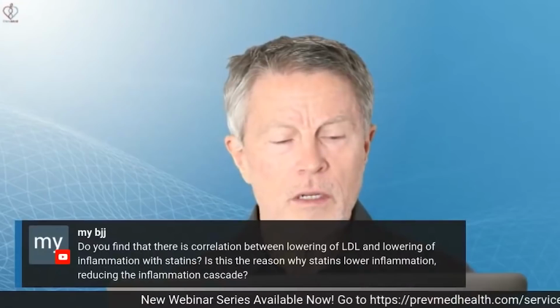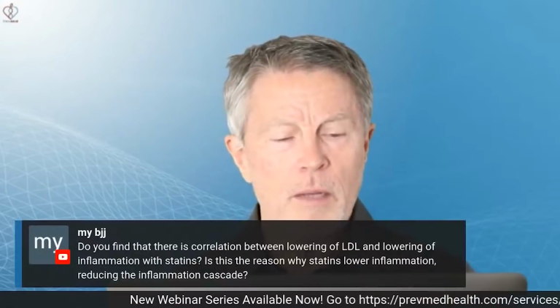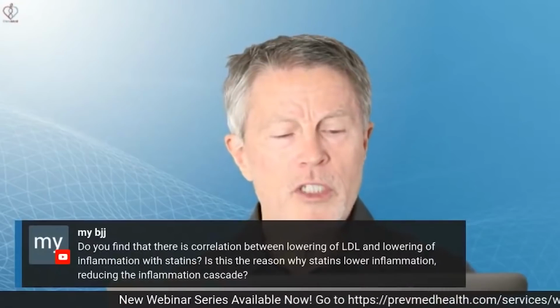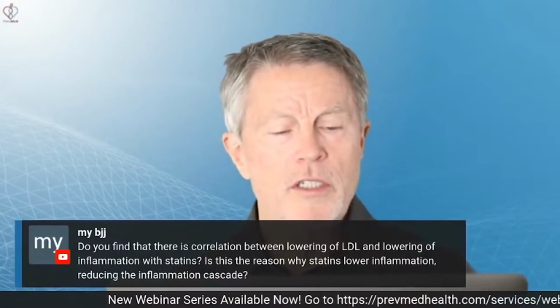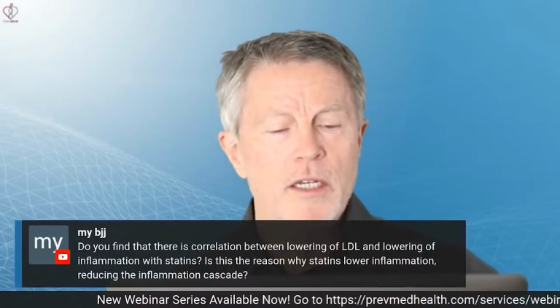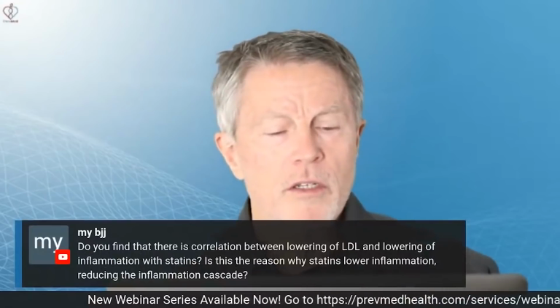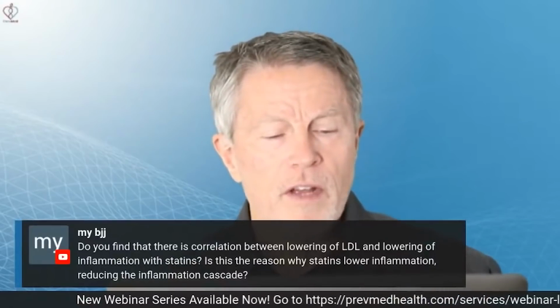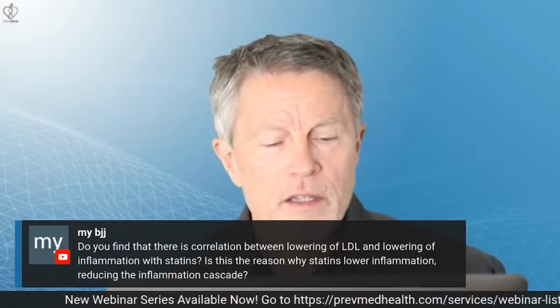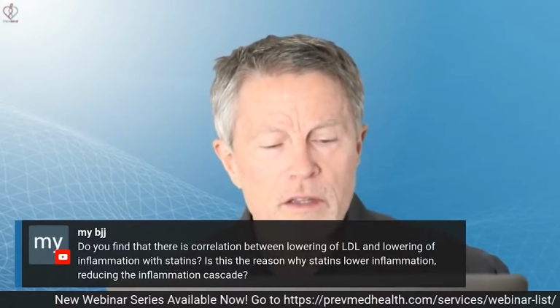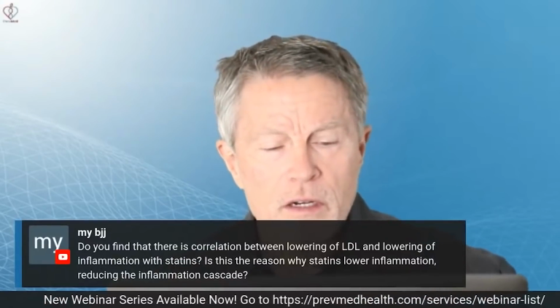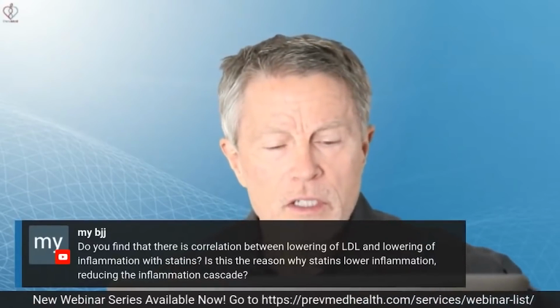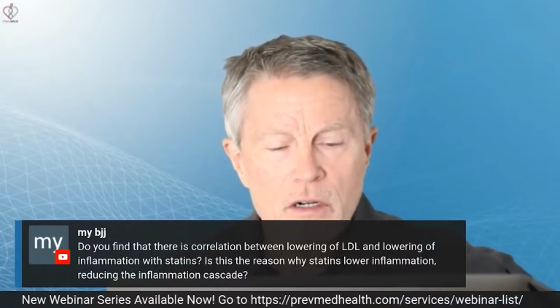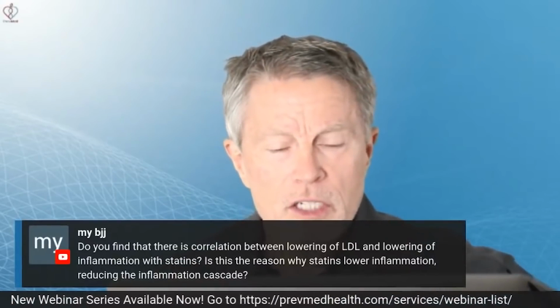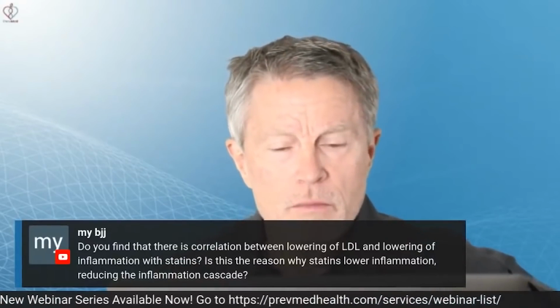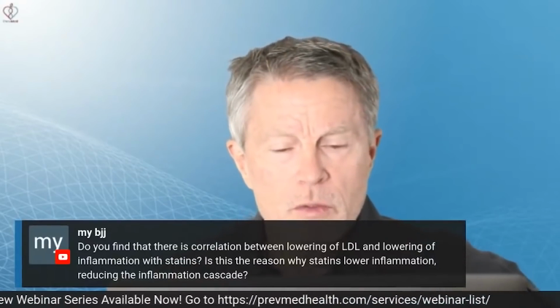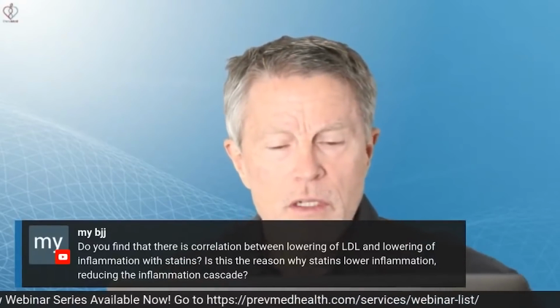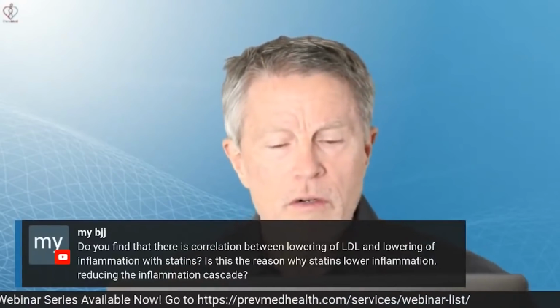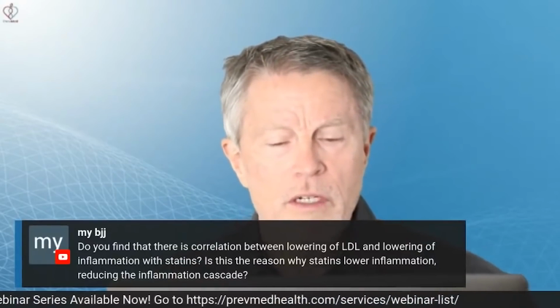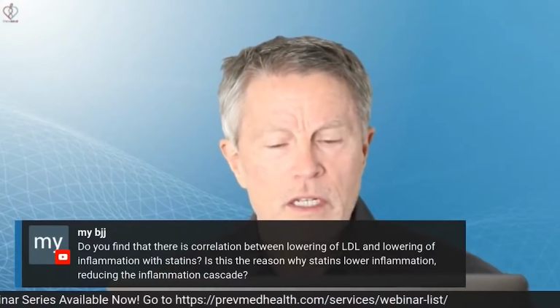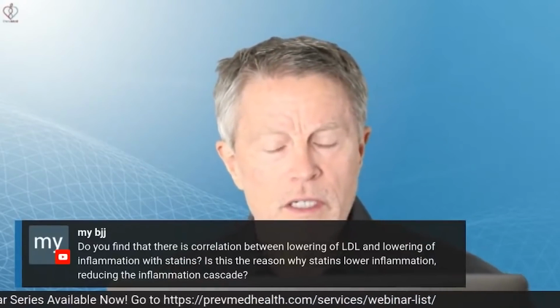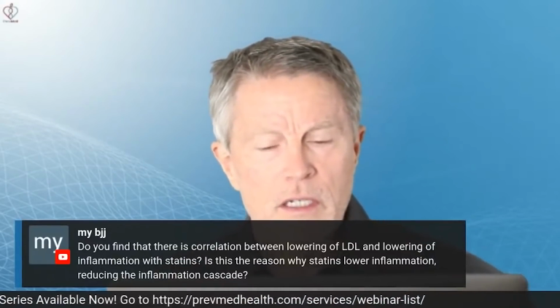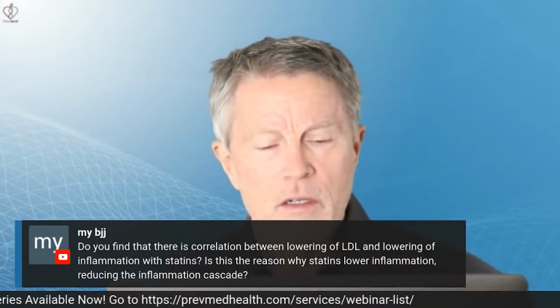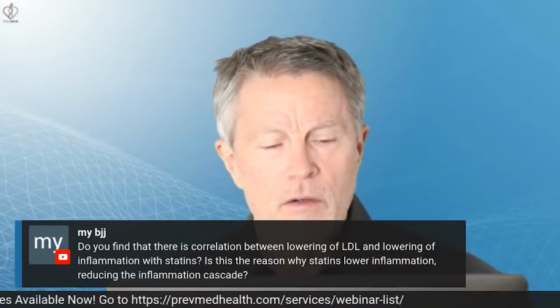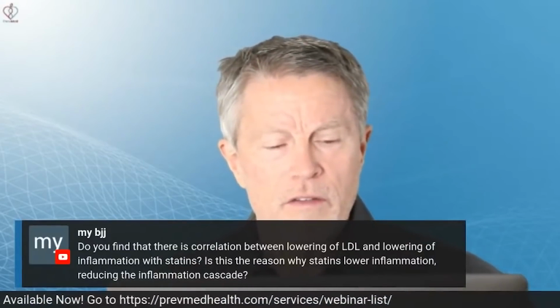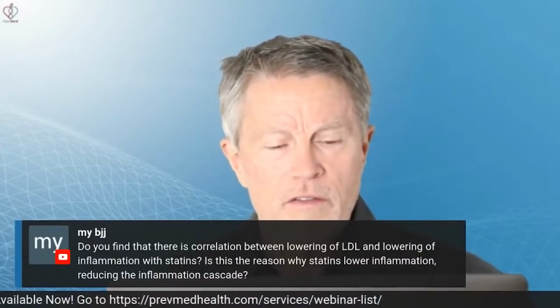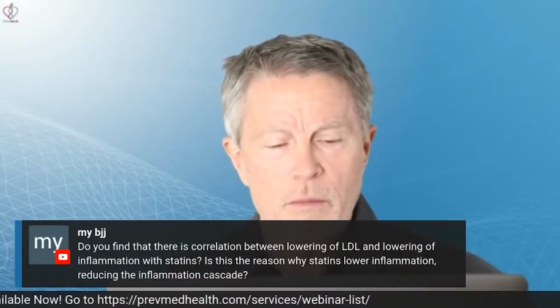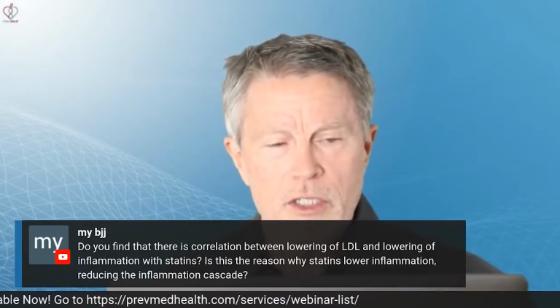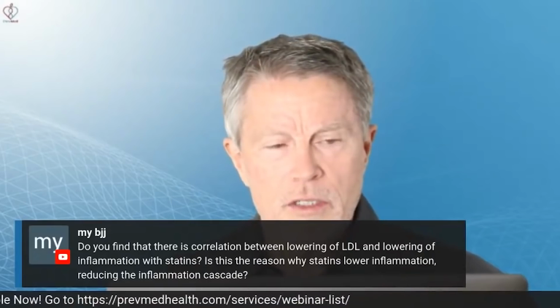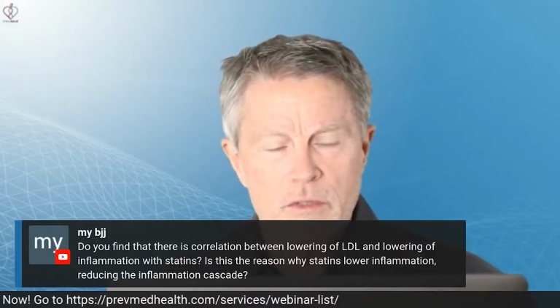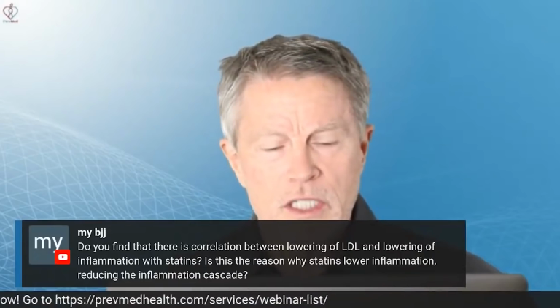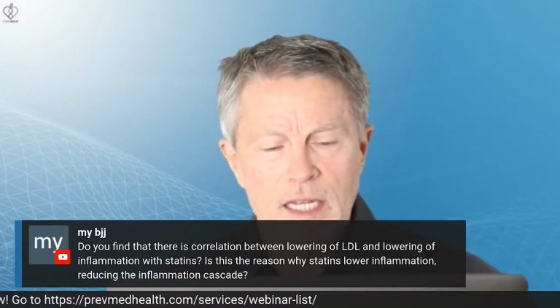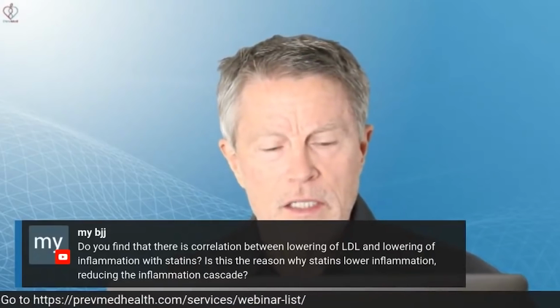BJJ asks: do you find that there is a correlation between lowering of LDL and lowering of inflammation with statins?